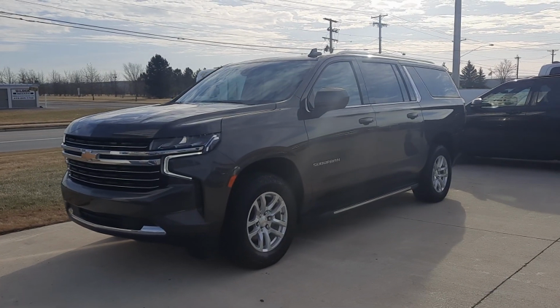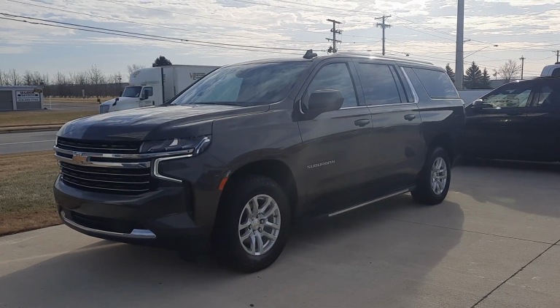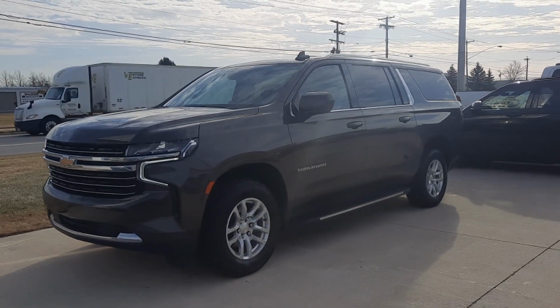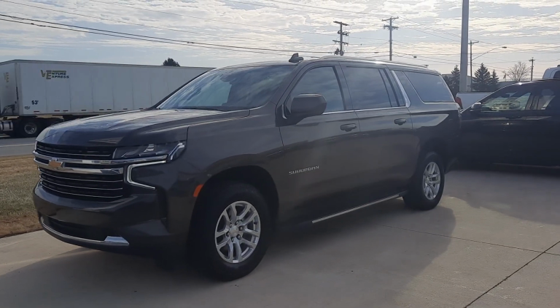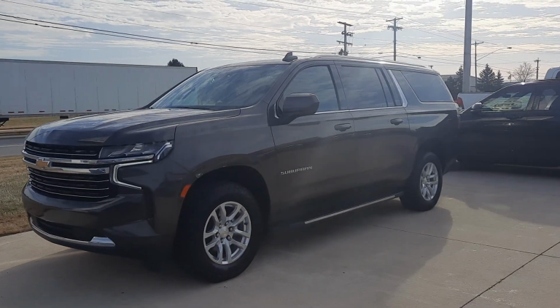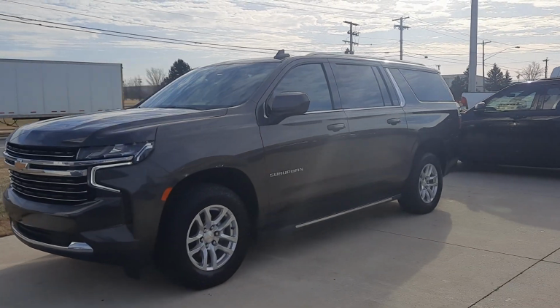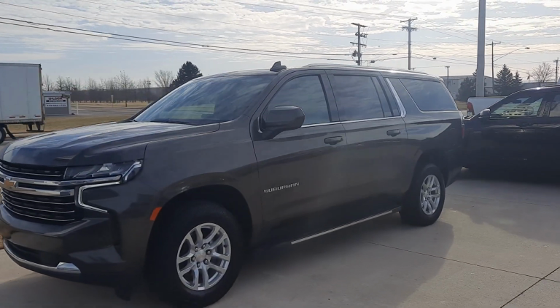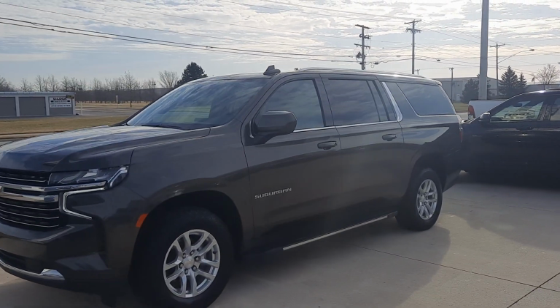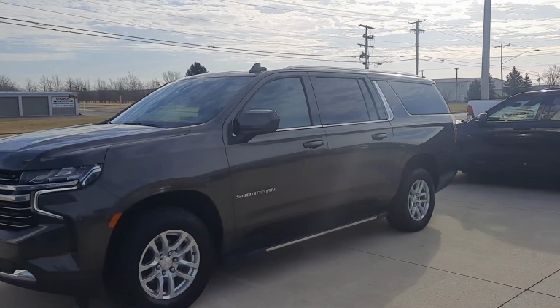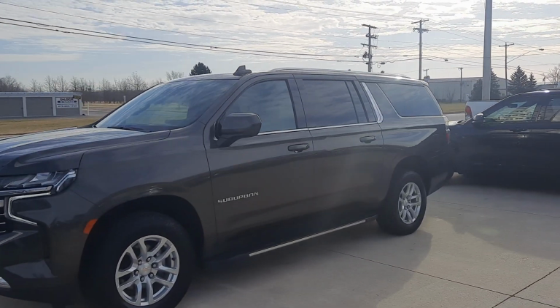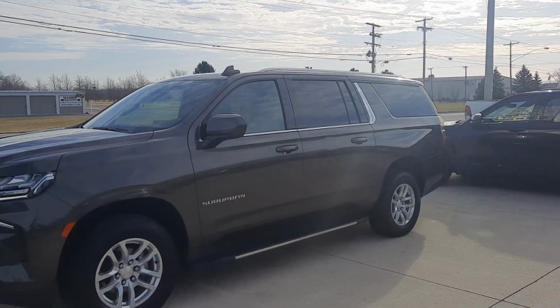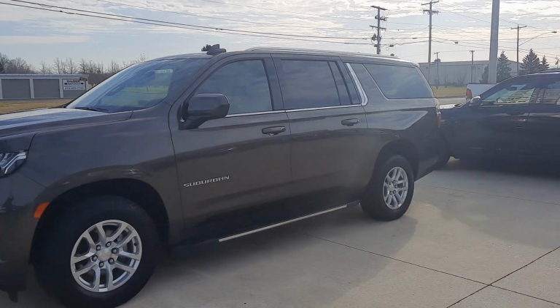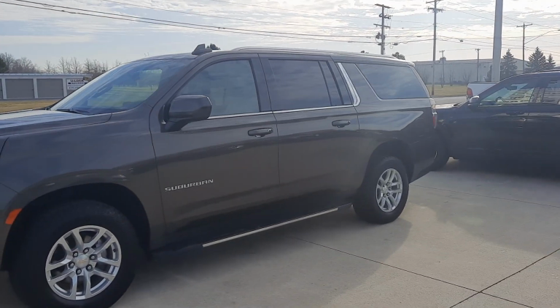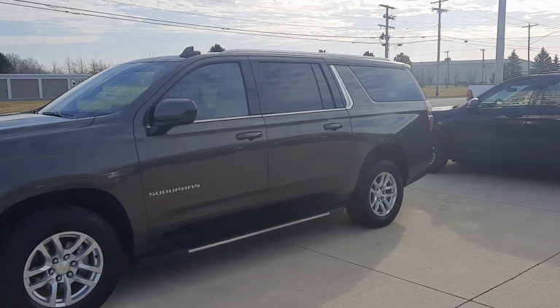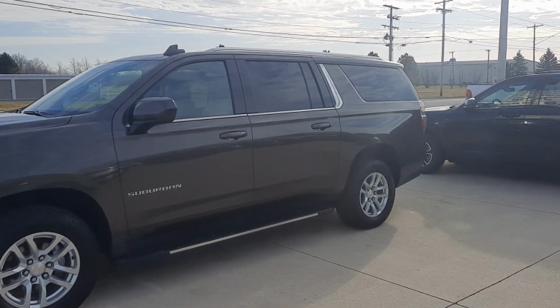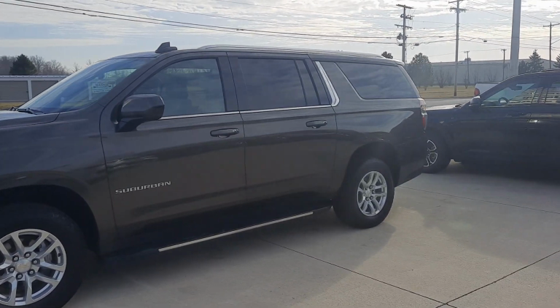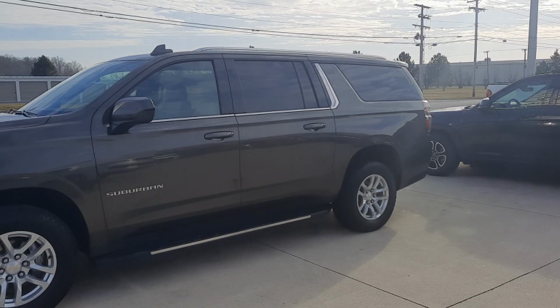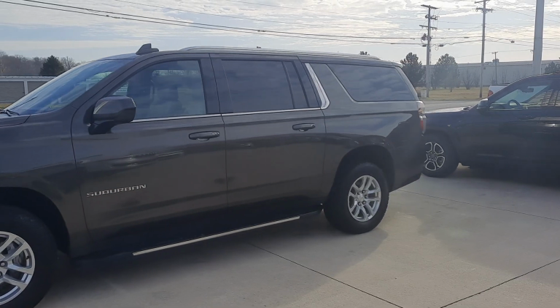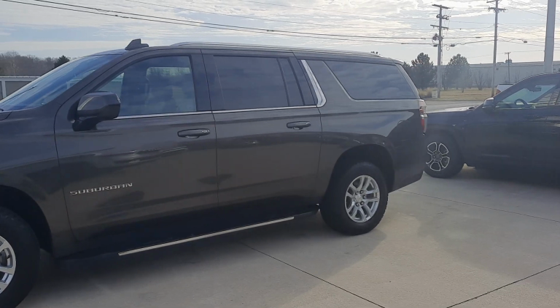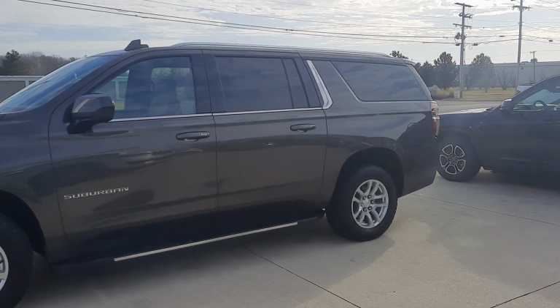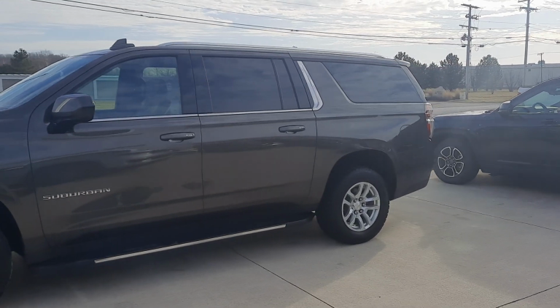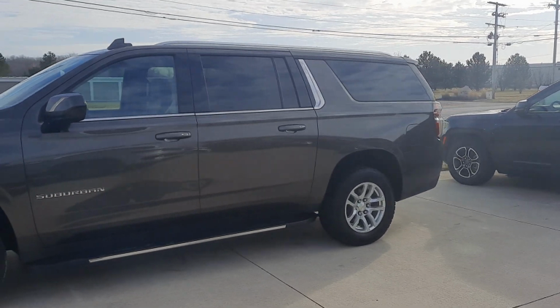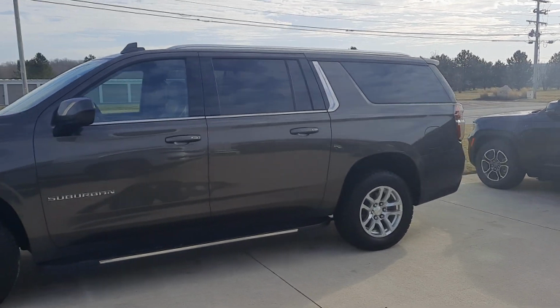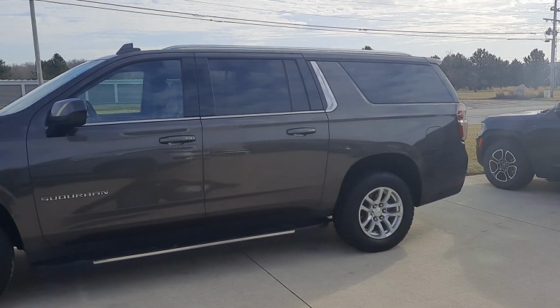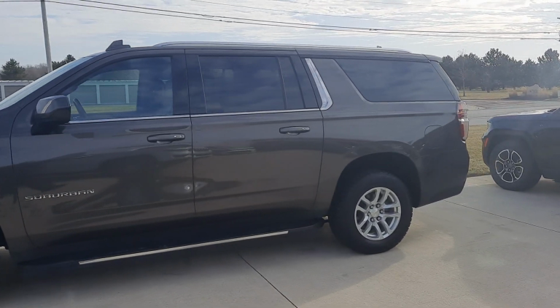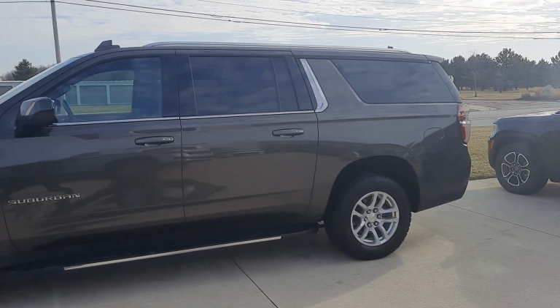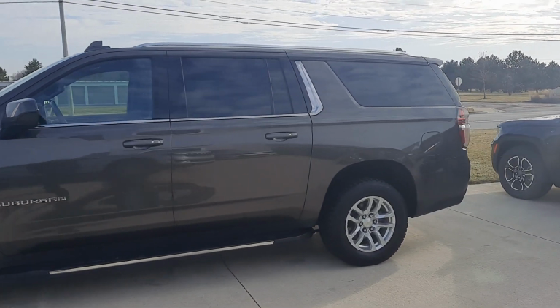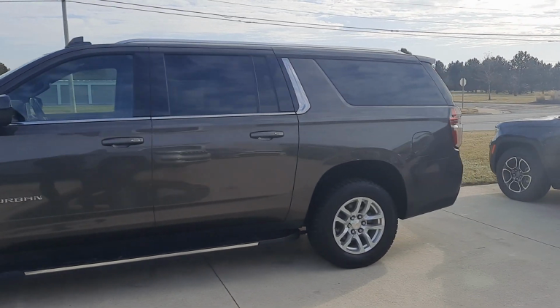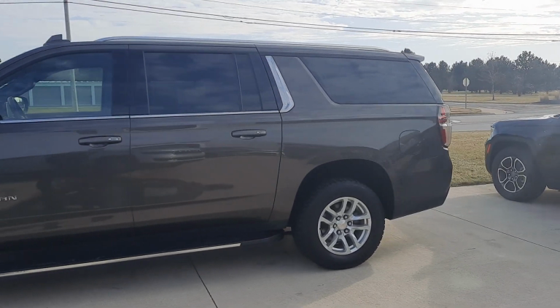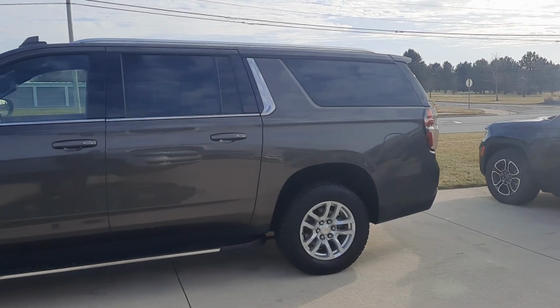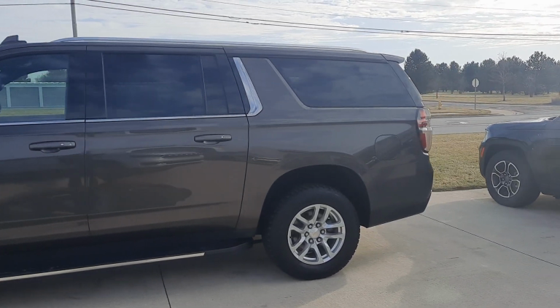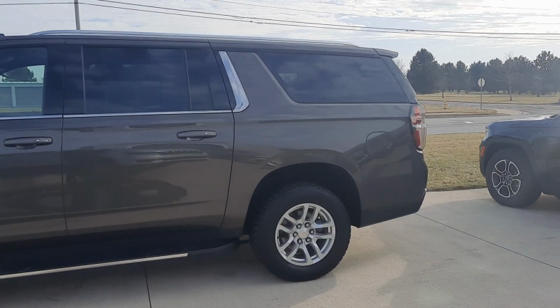Angel here at Terry Henricks Chrysler. I'm going to take you on a quick walk around of this 2021 Chevrolet Suburban LT.